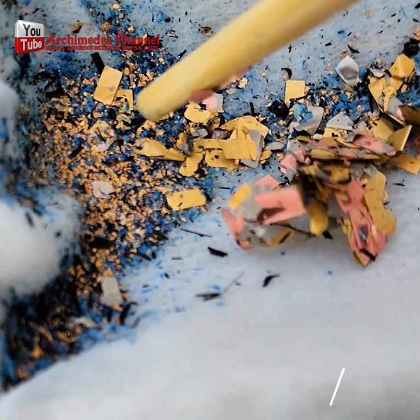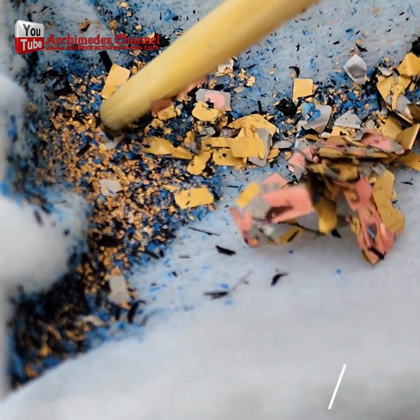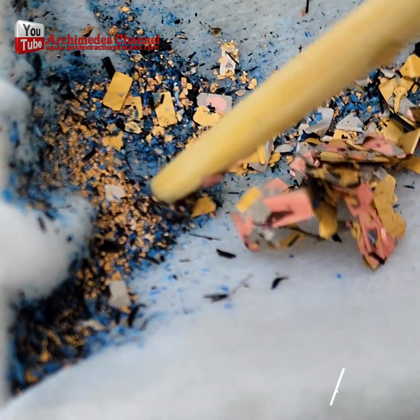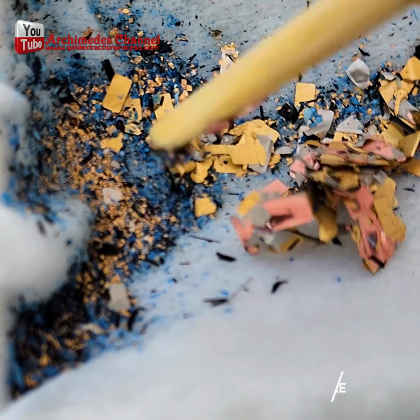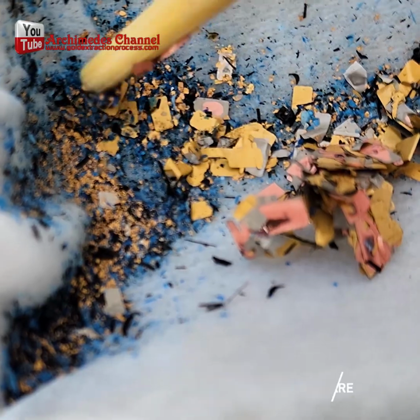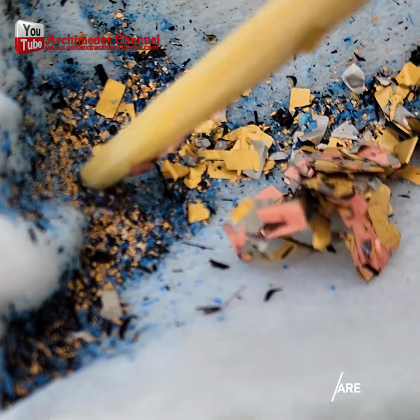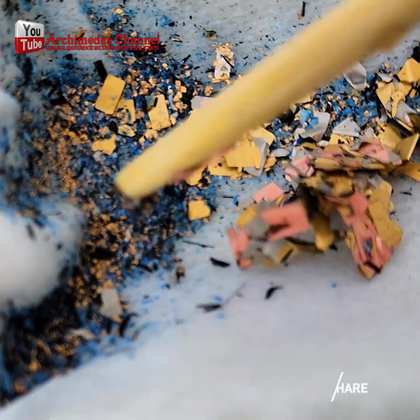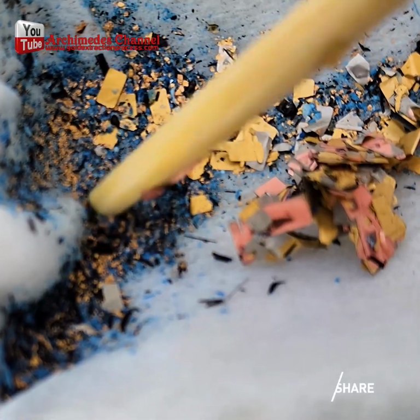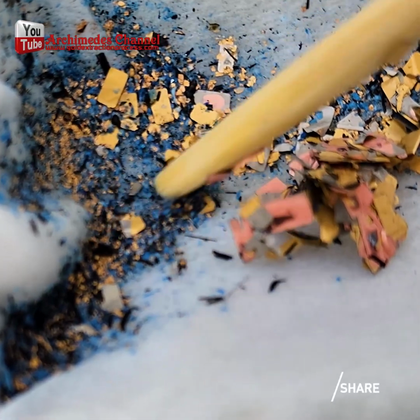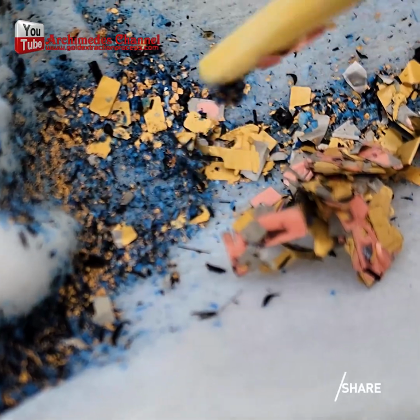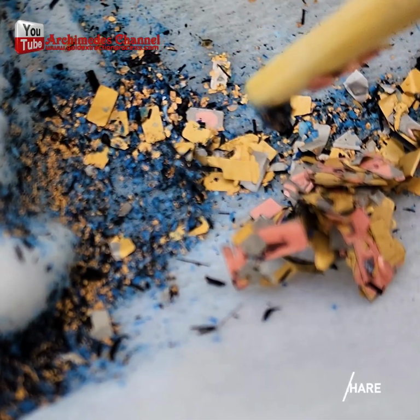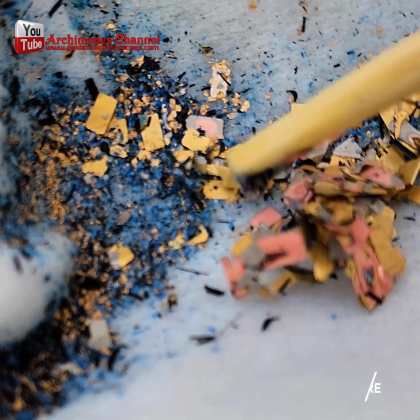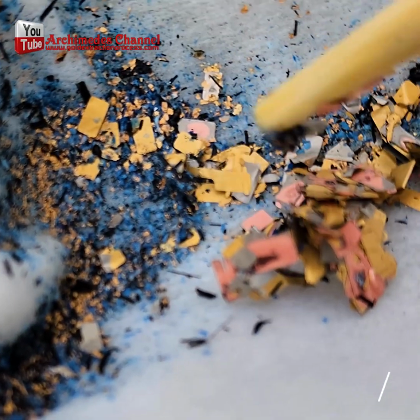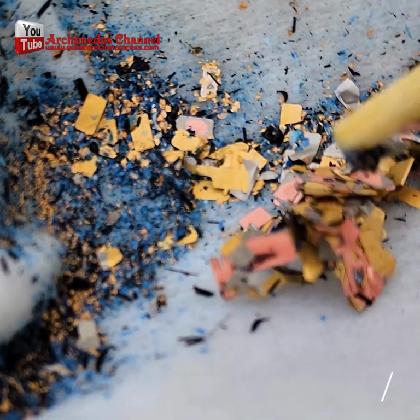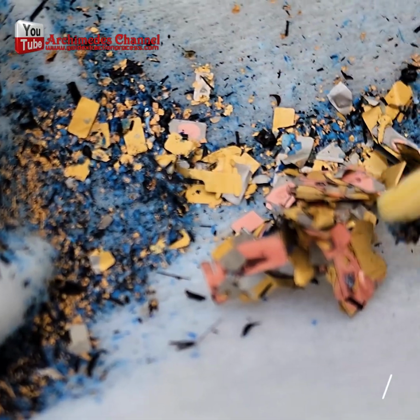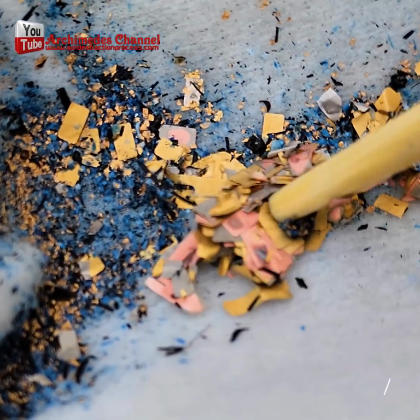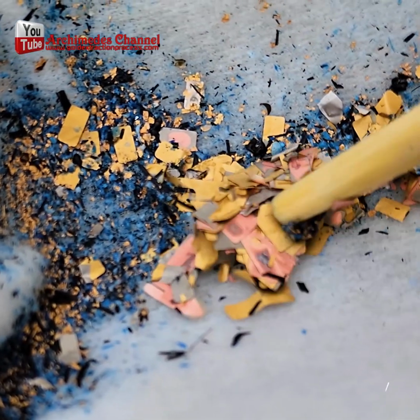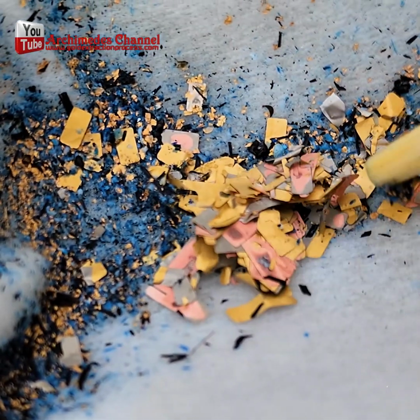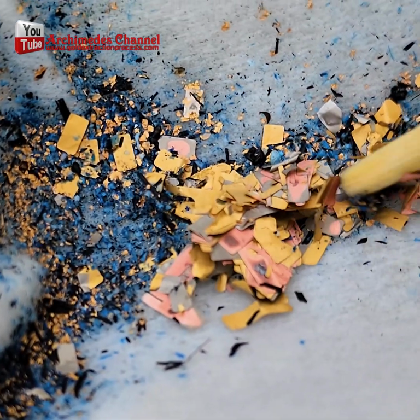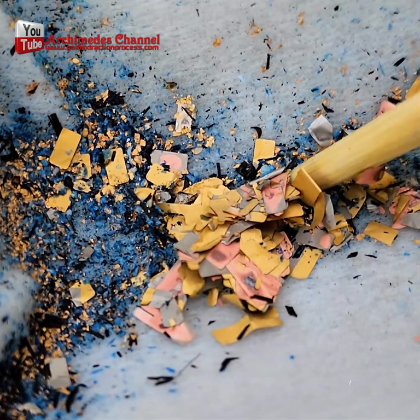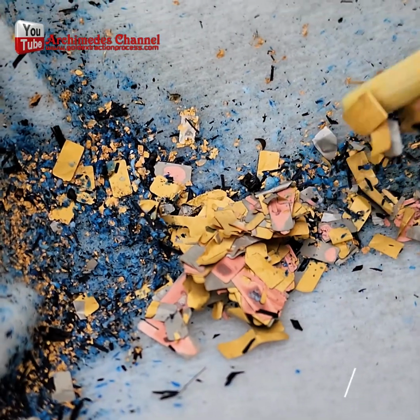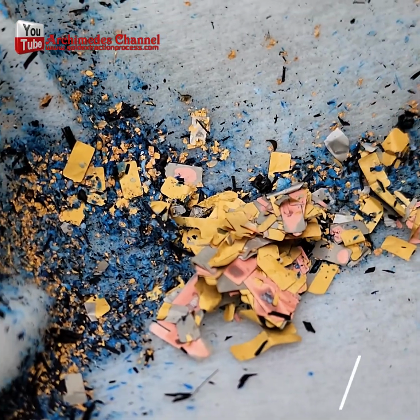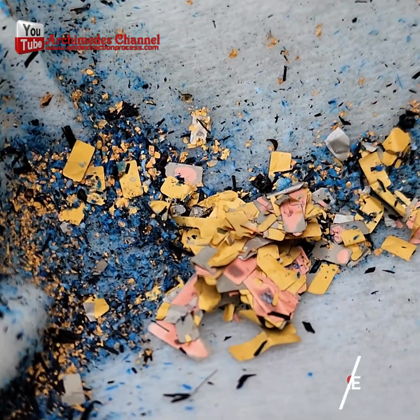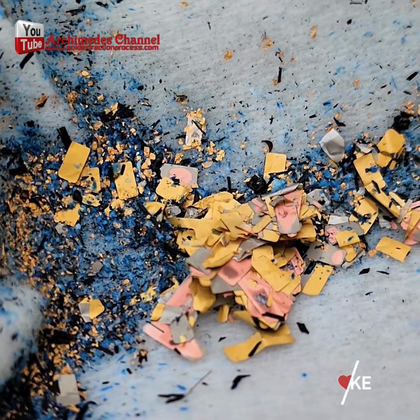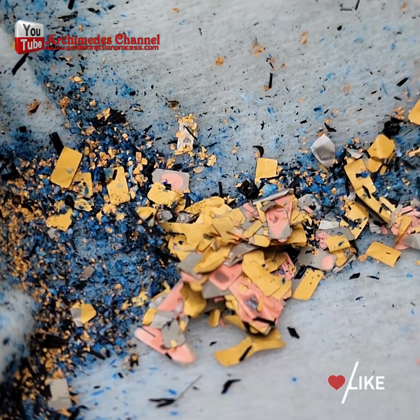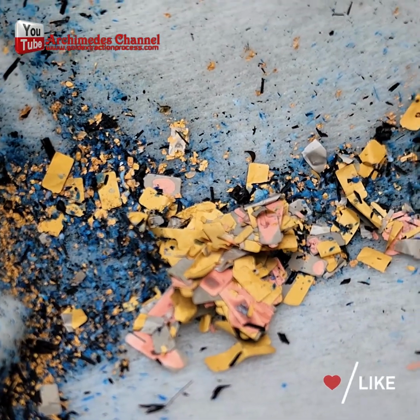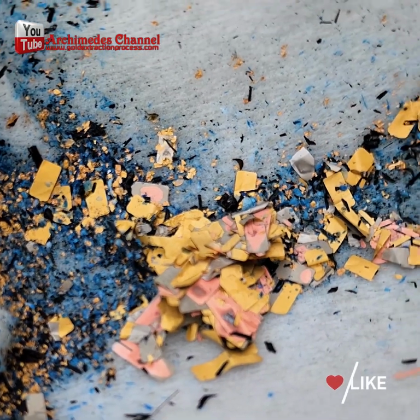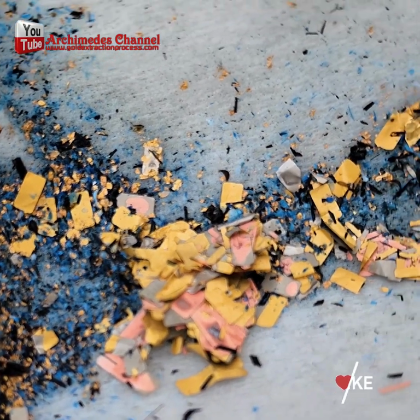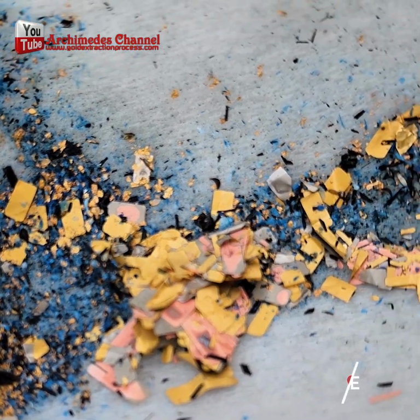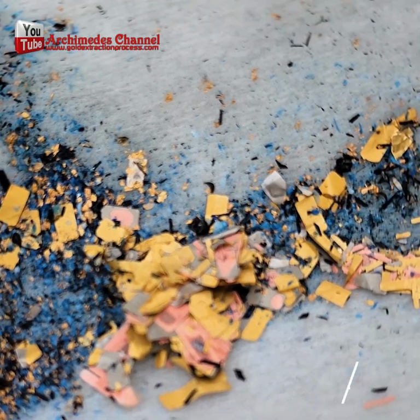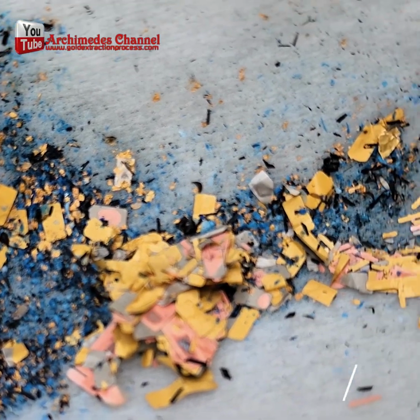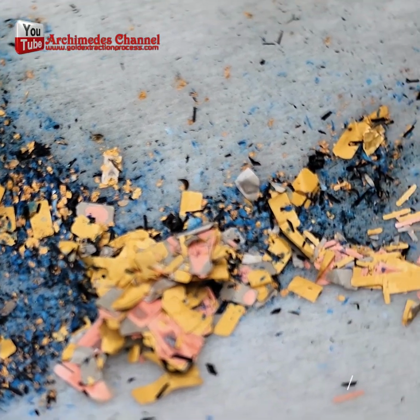Thank you very much for taking the time to watch this video clip. Enjoy!